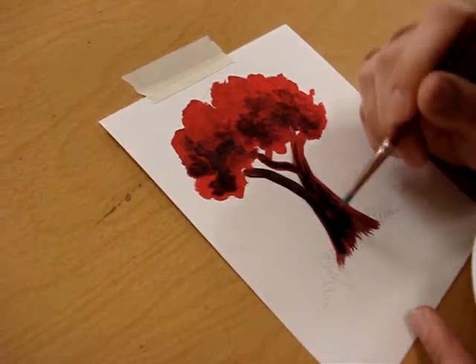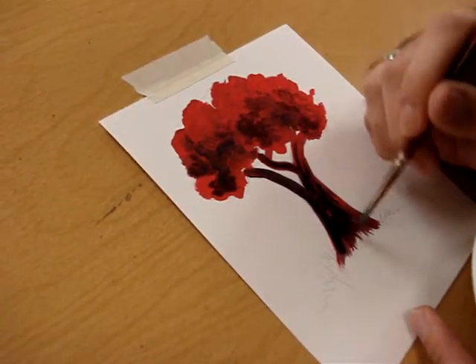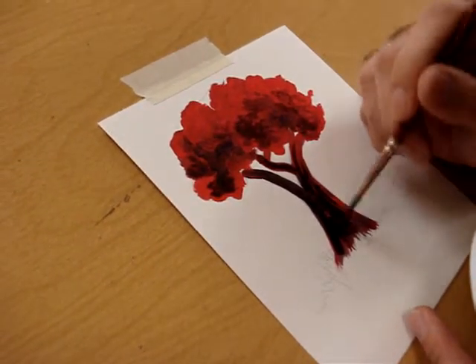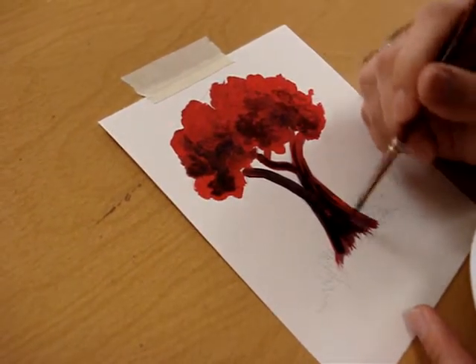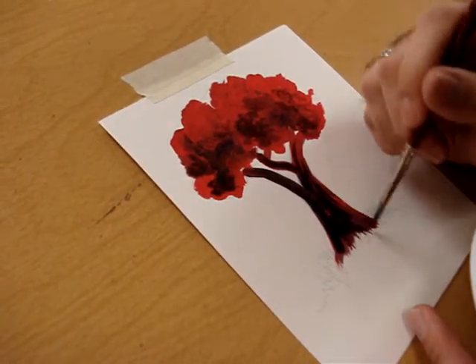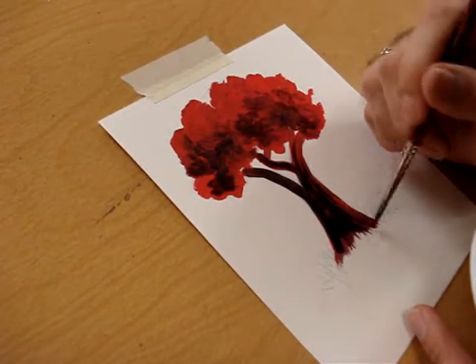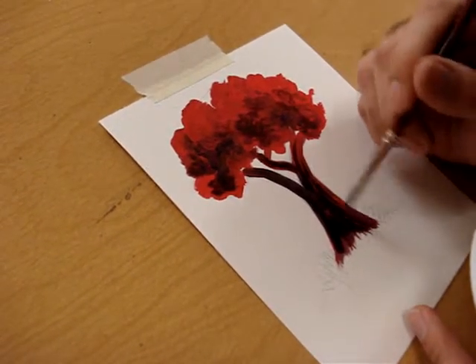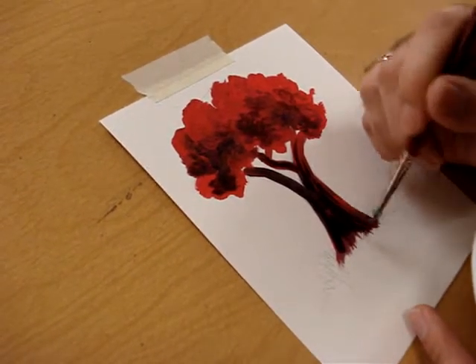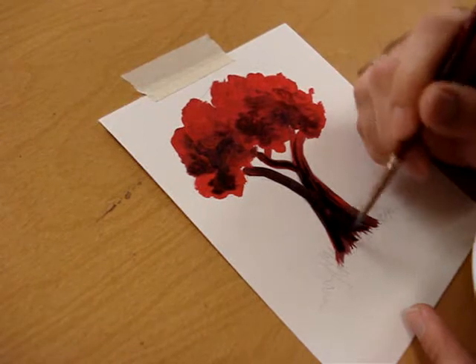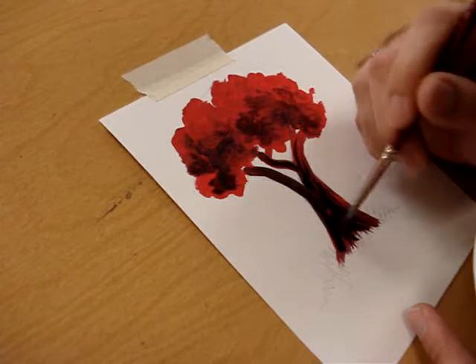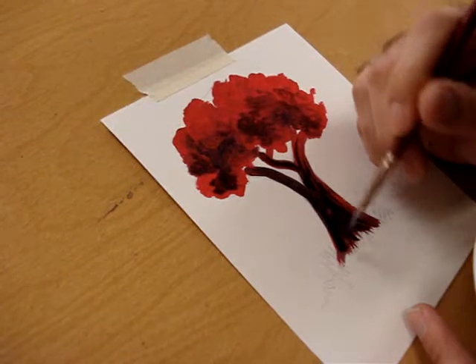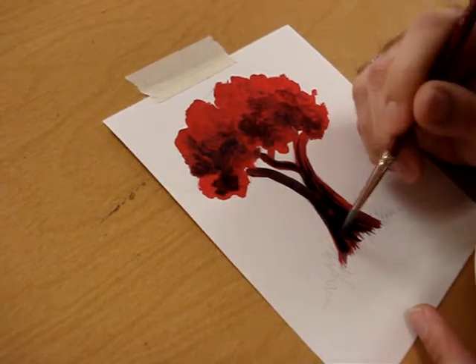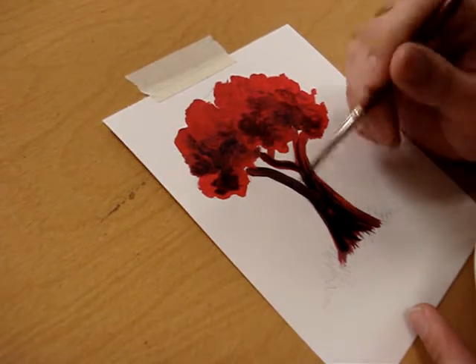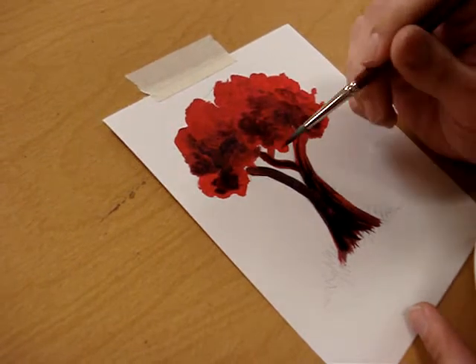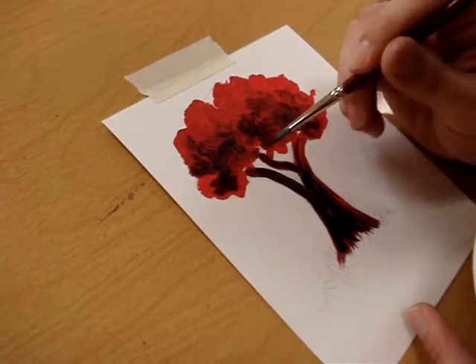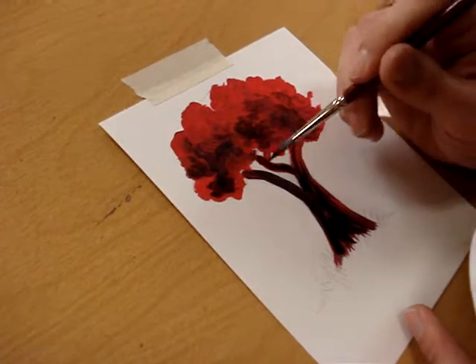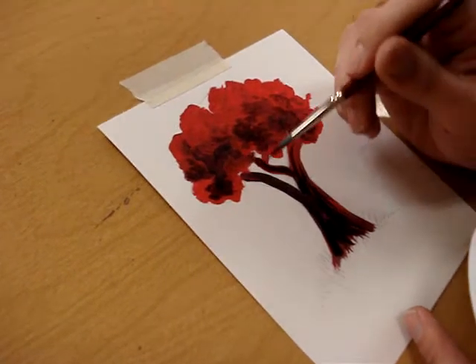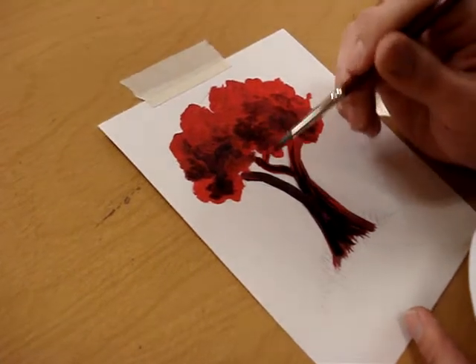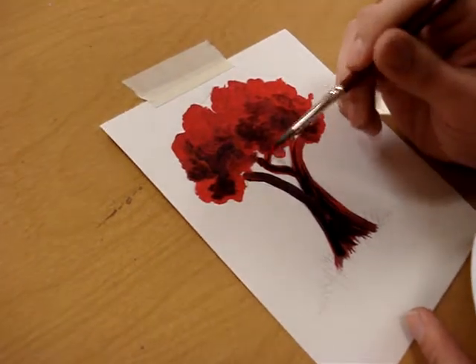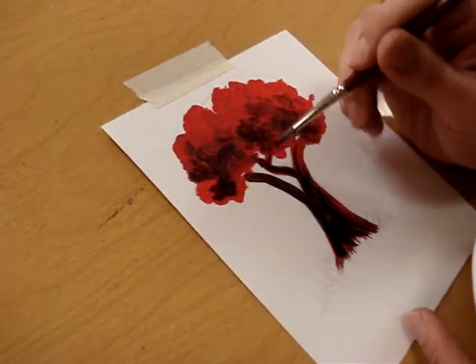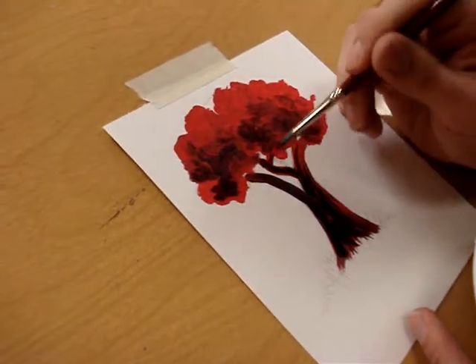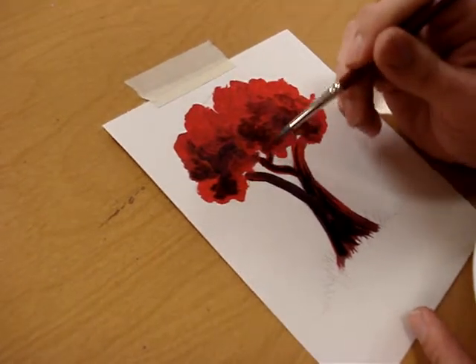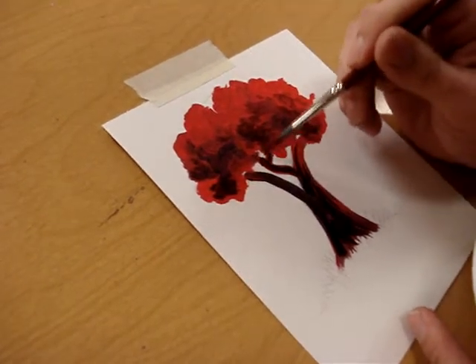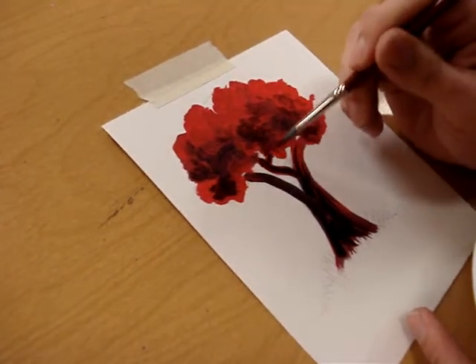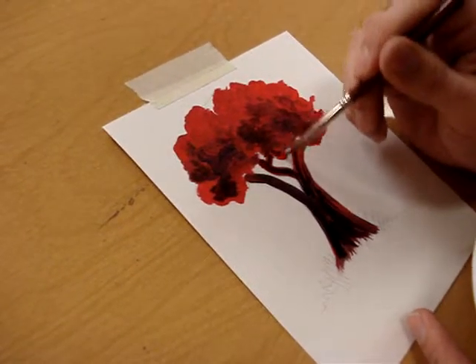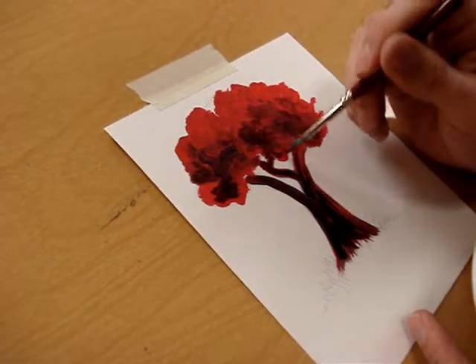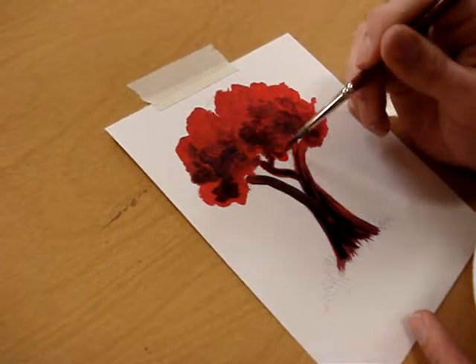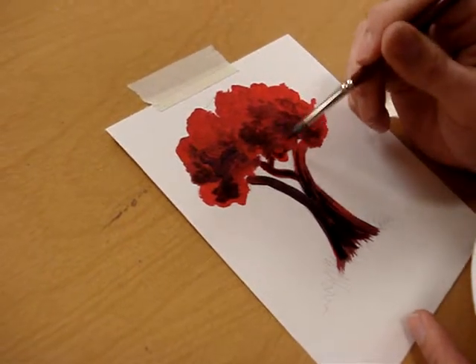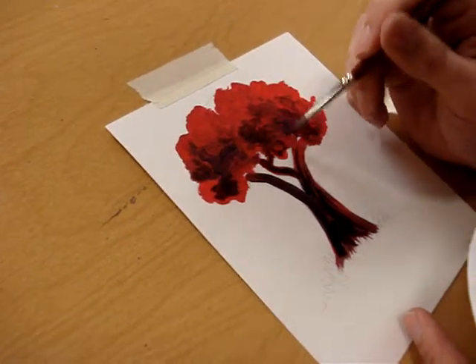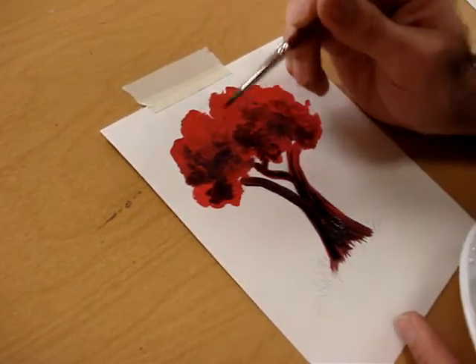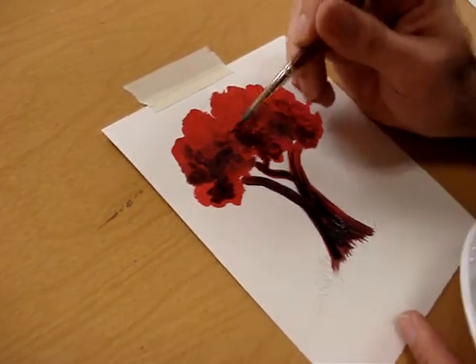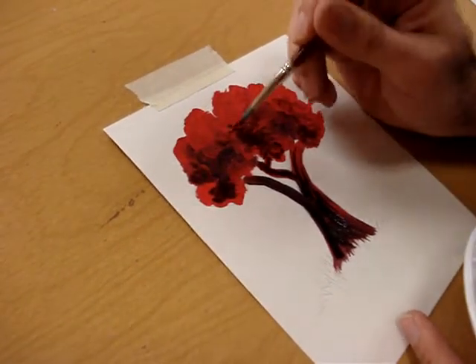With Impressionism, it's not important that you focus on detail. We're mostly focused on light, shadow, and kind of mood.